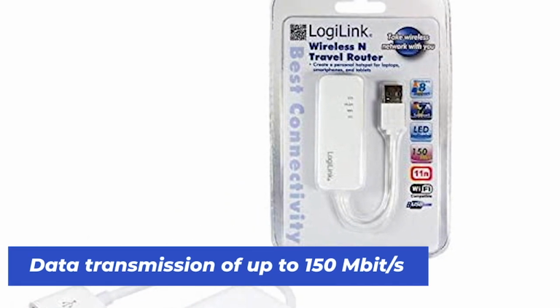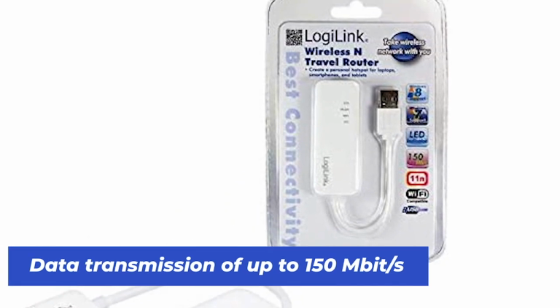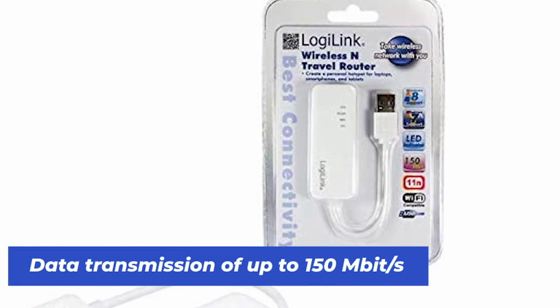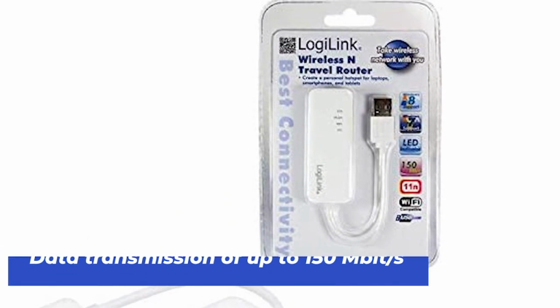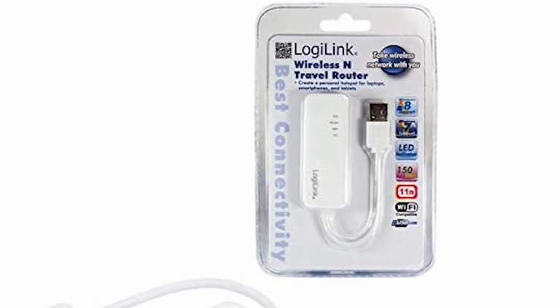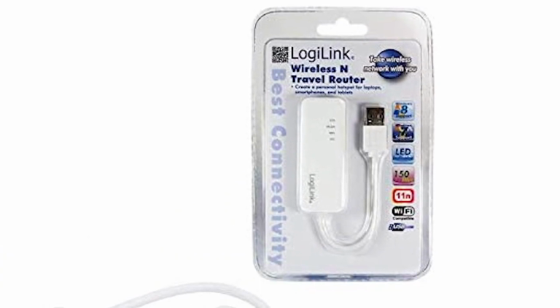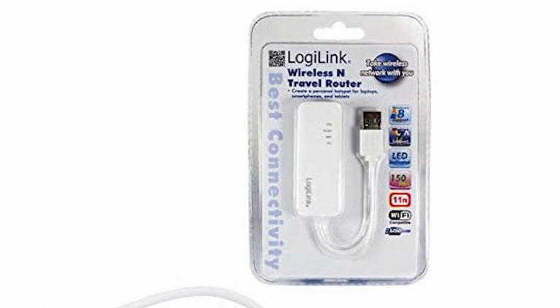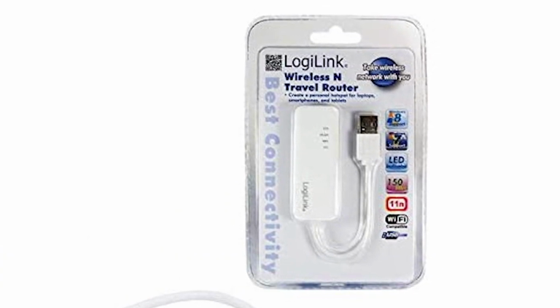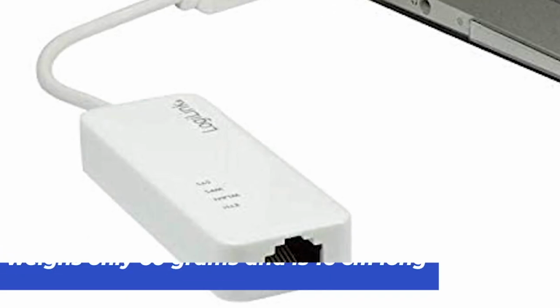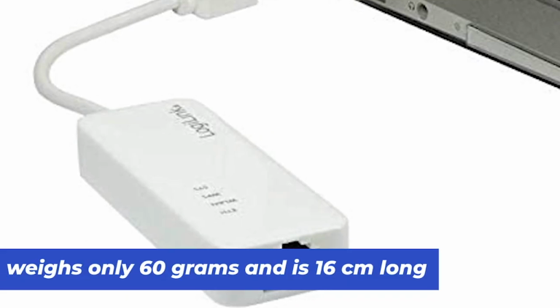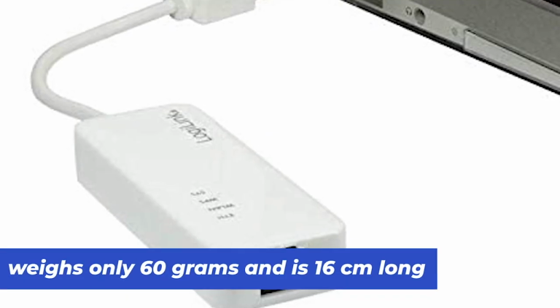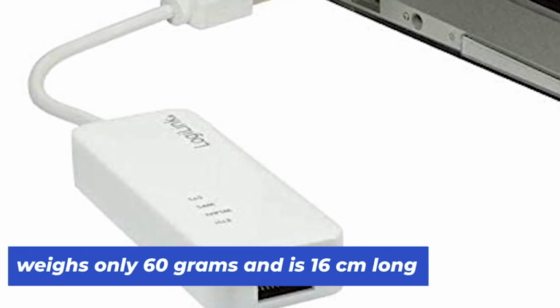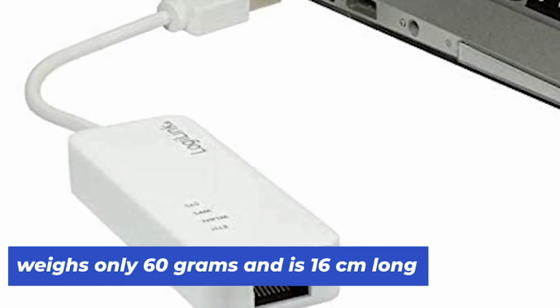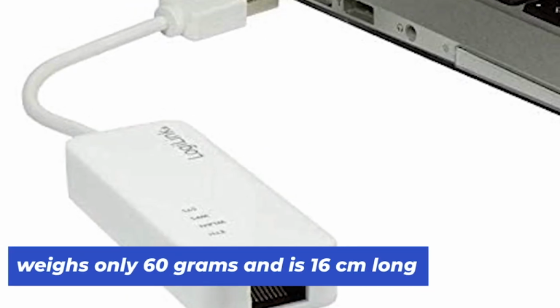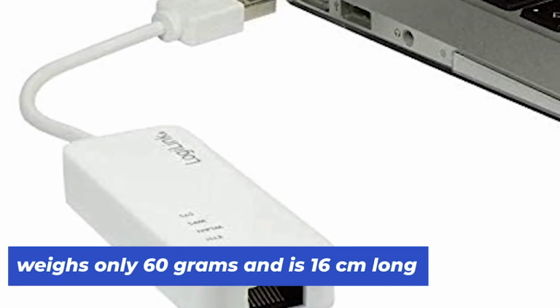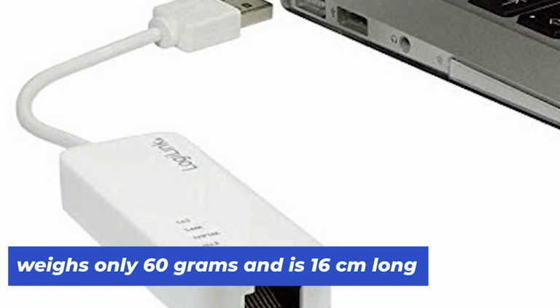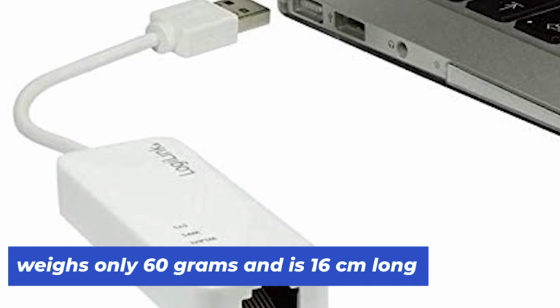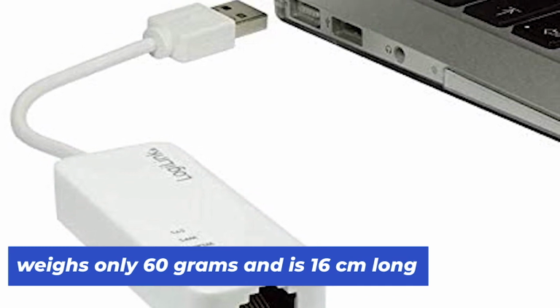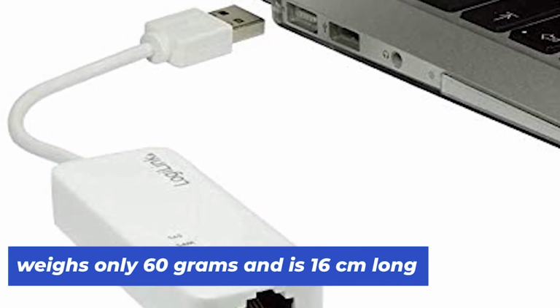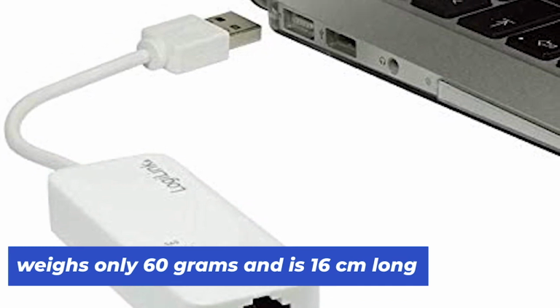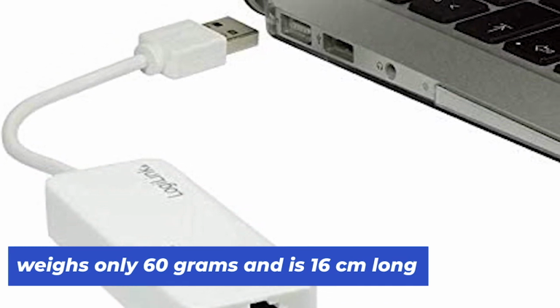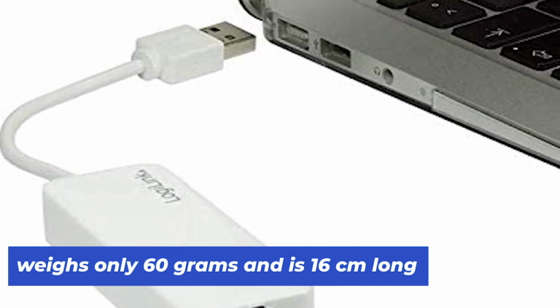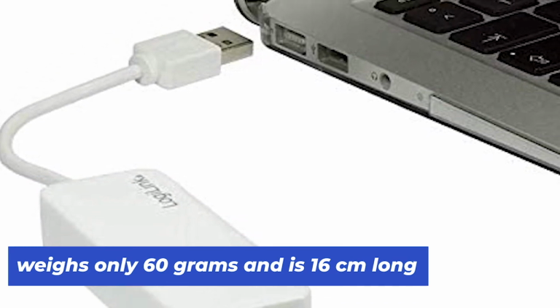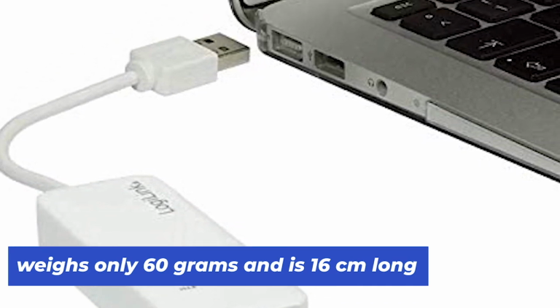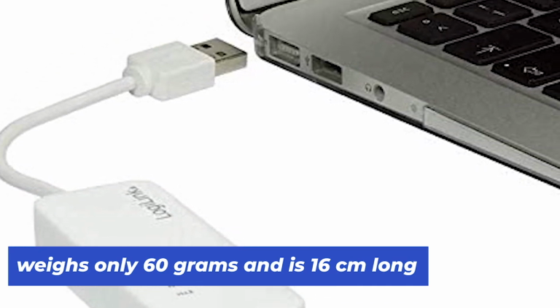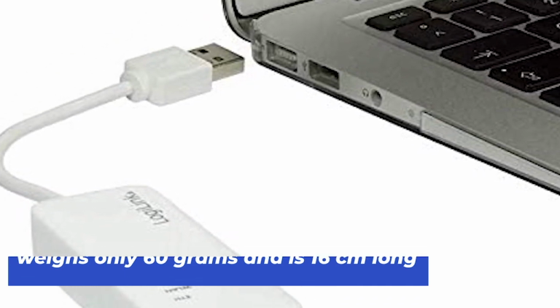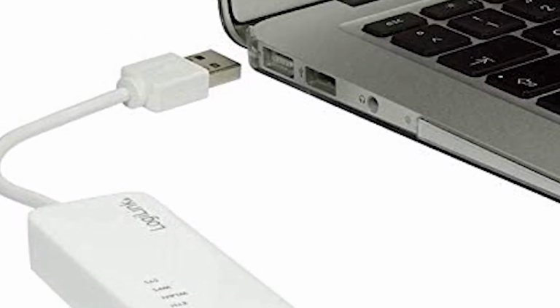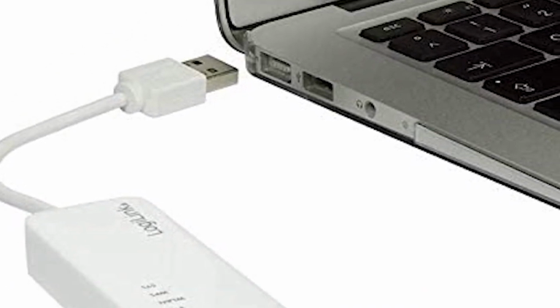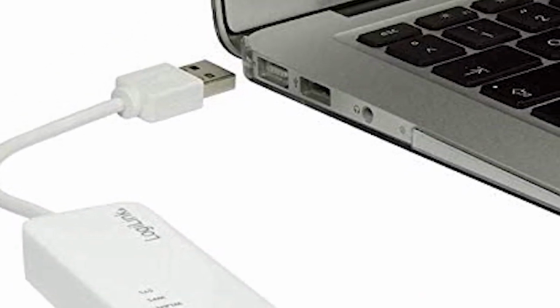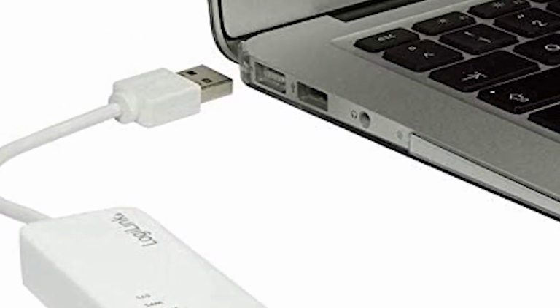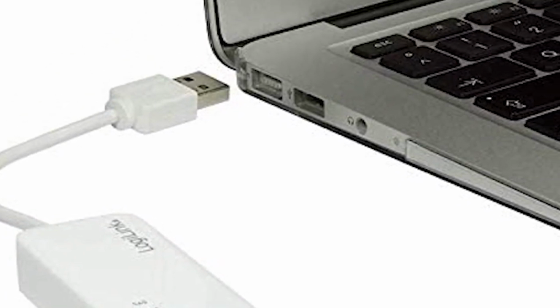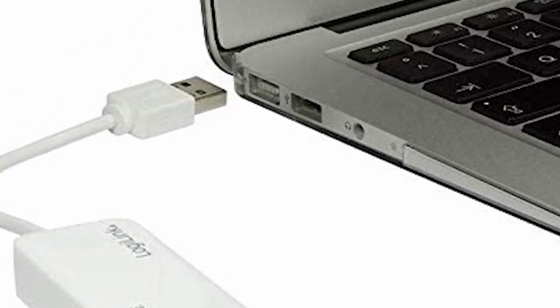This travel router is easy to use, weighs only 60 grams, and is only 16 centimeters long.